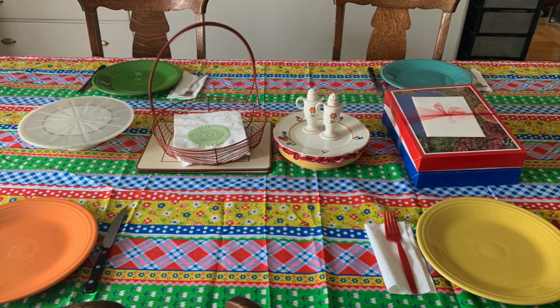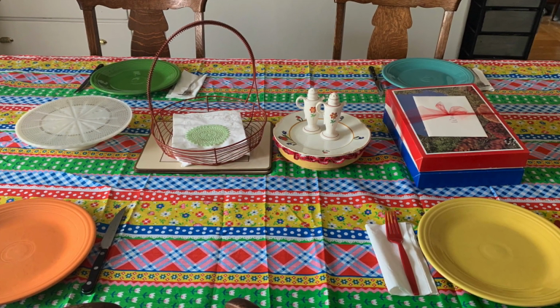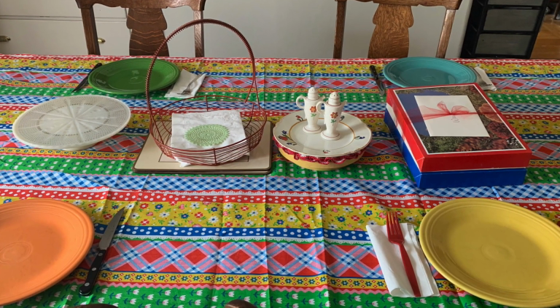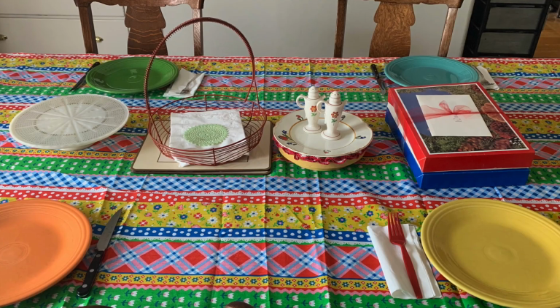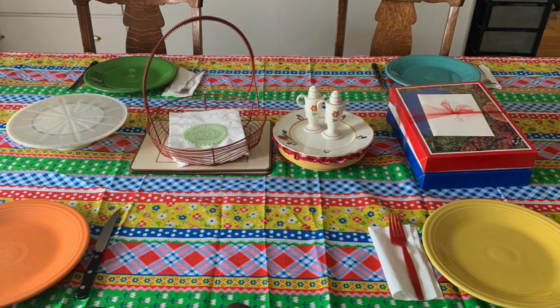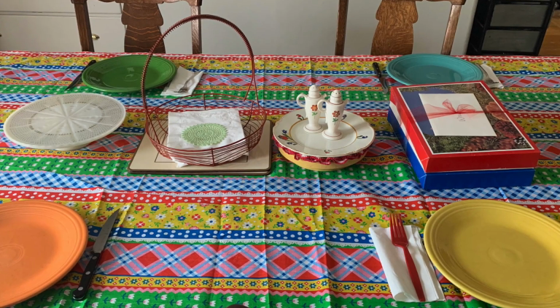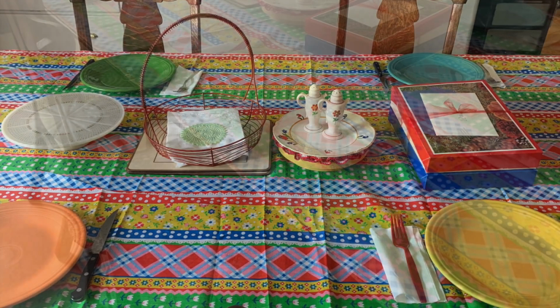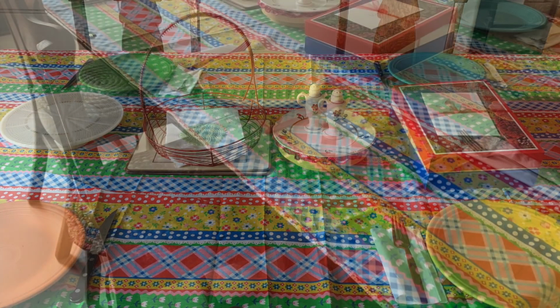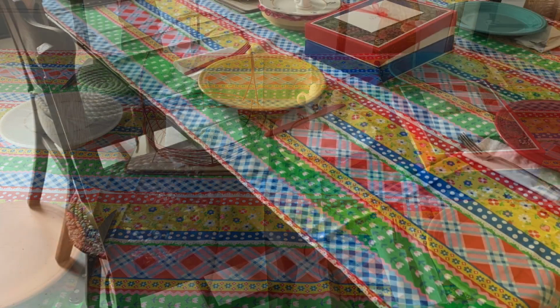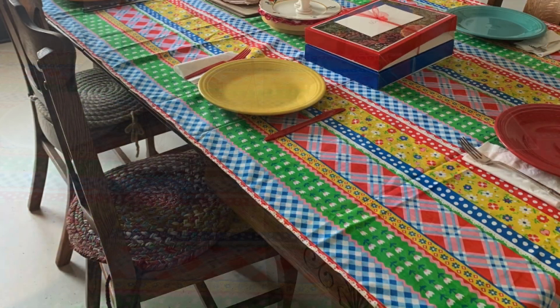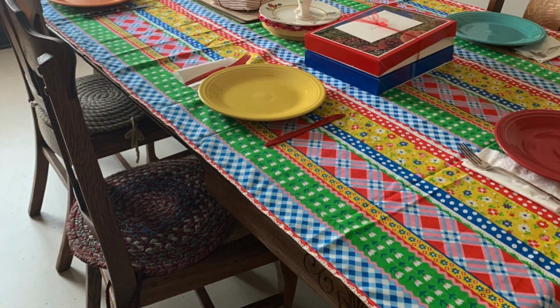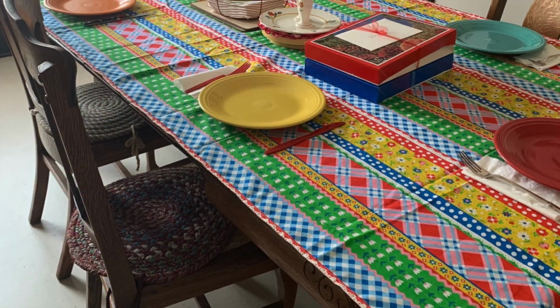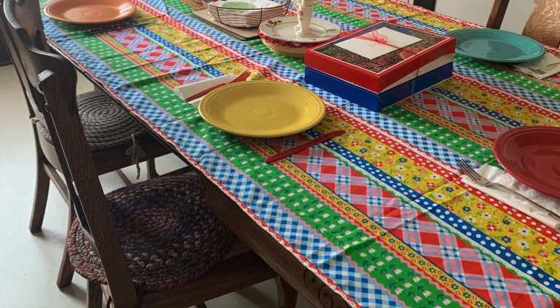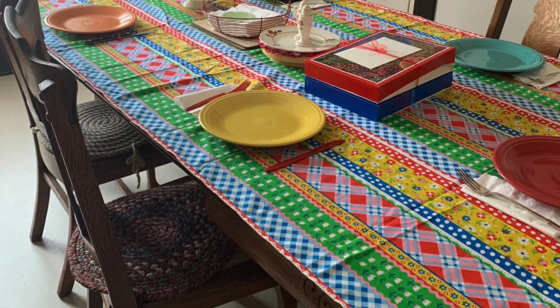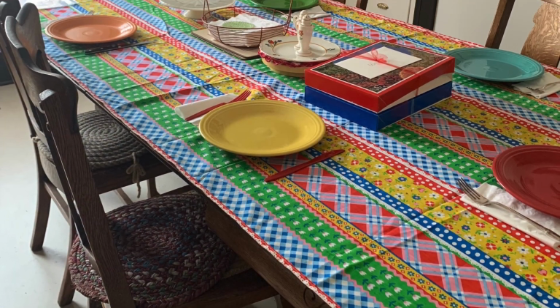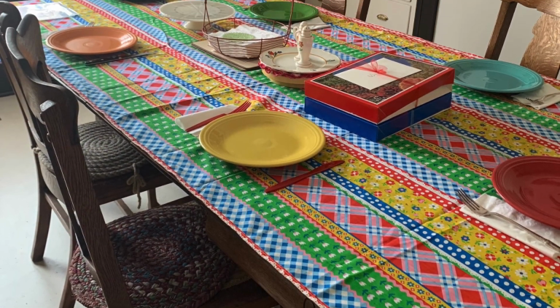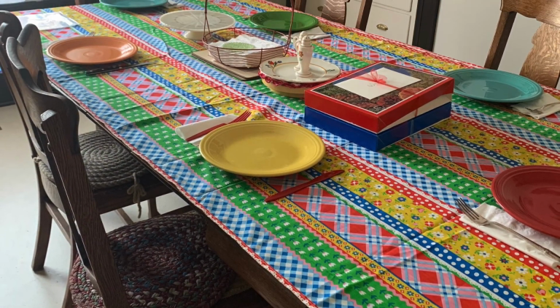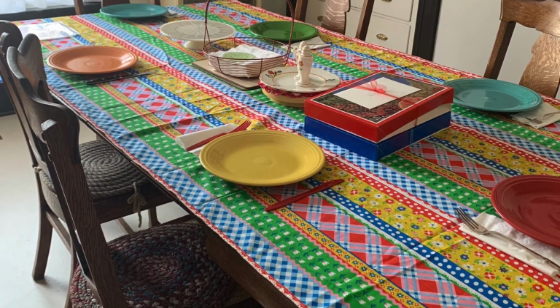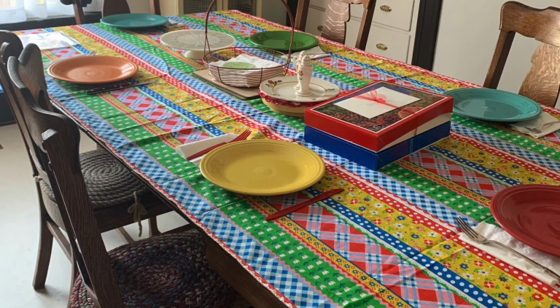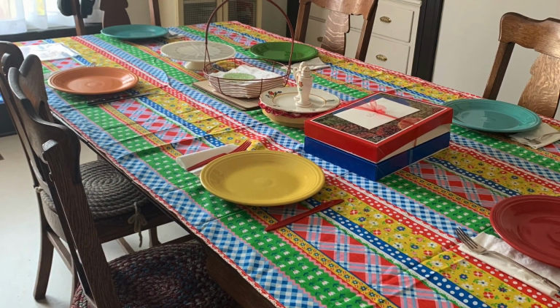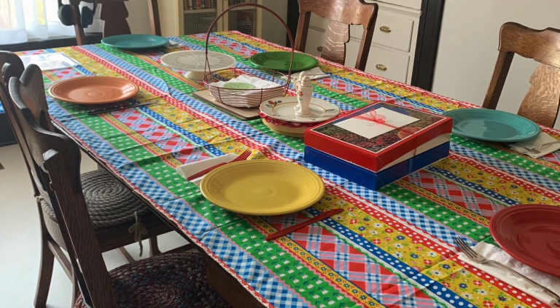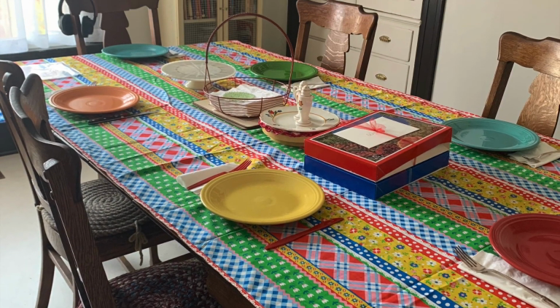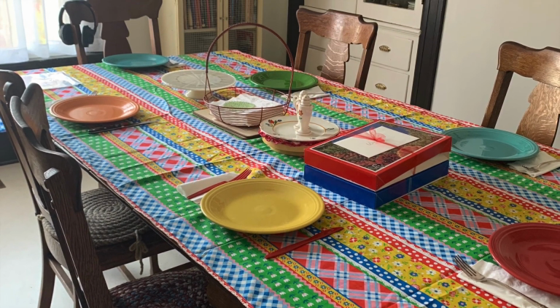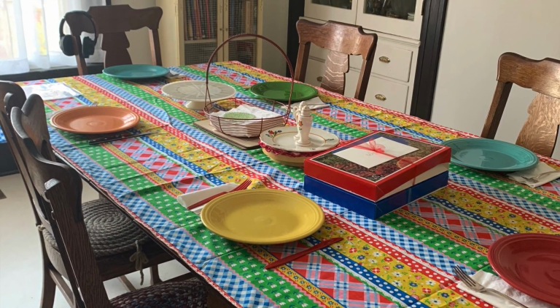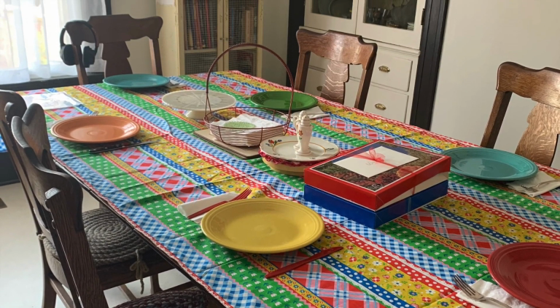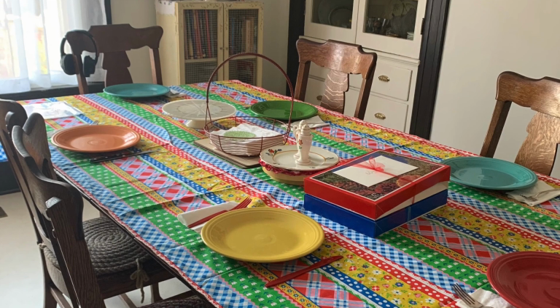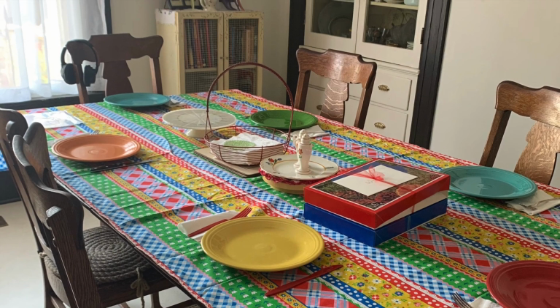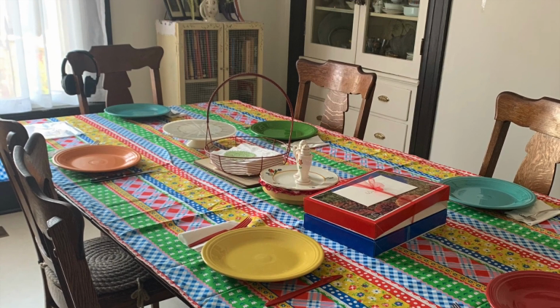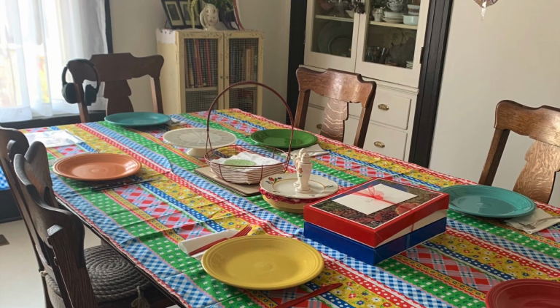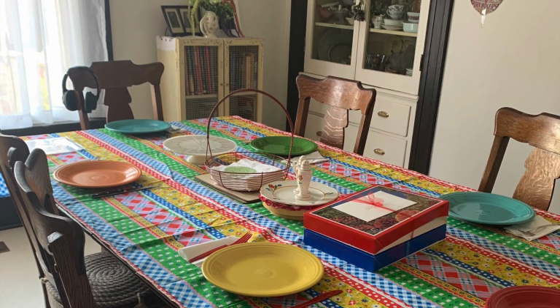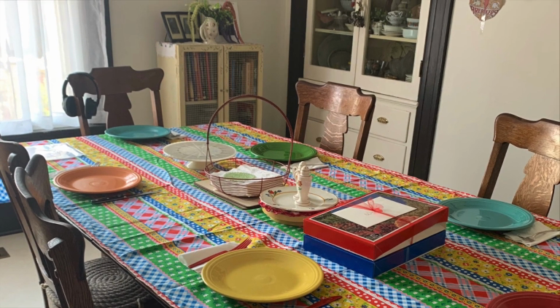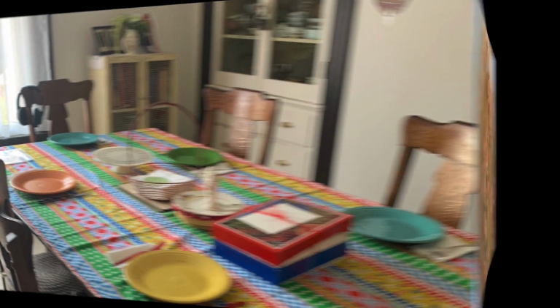Here's the table. My neighbor made this tablecloth out of an old piece of fabric — she just whipped it up today.